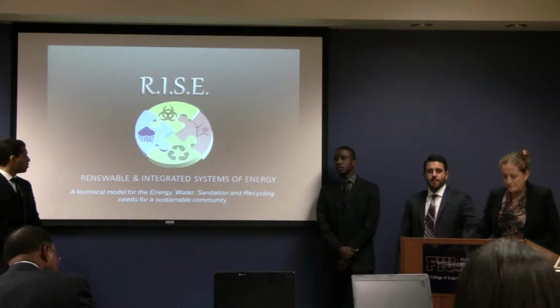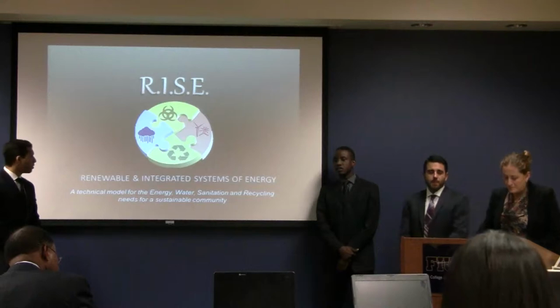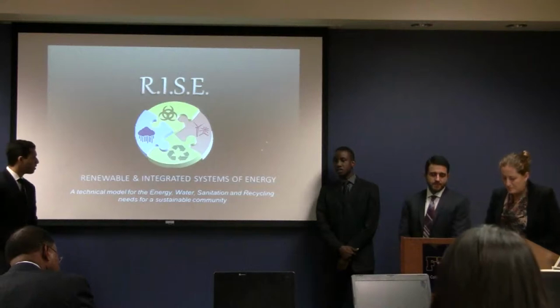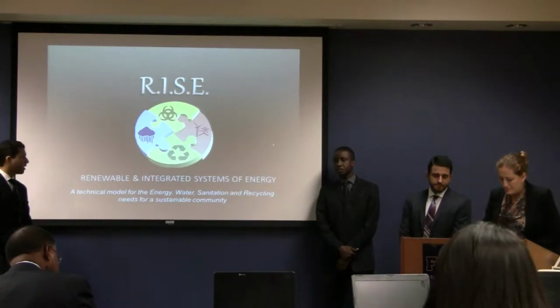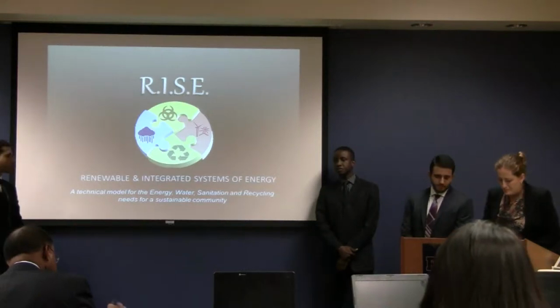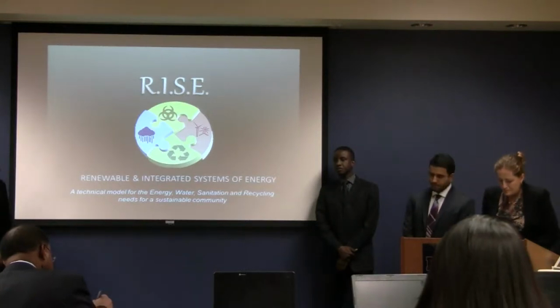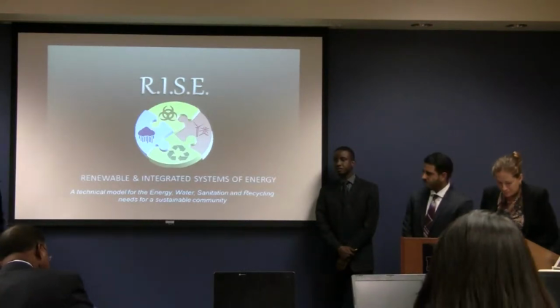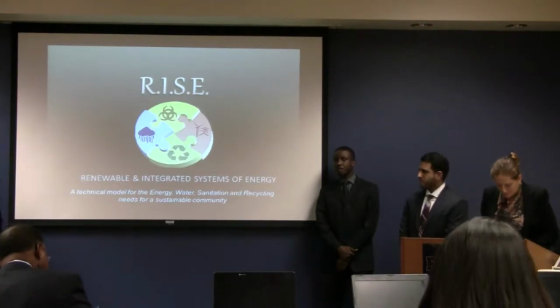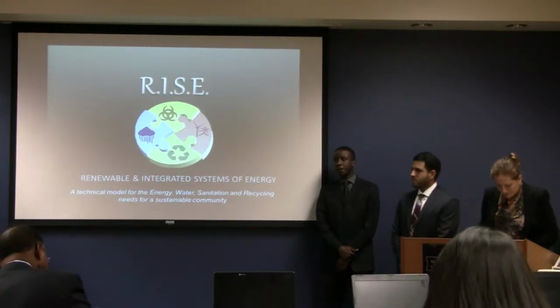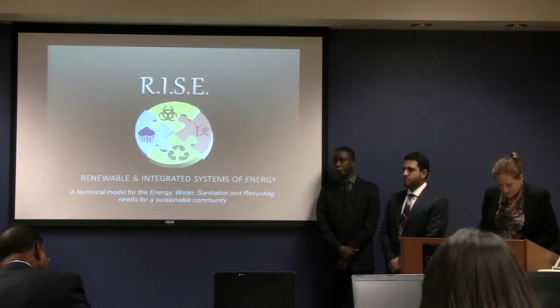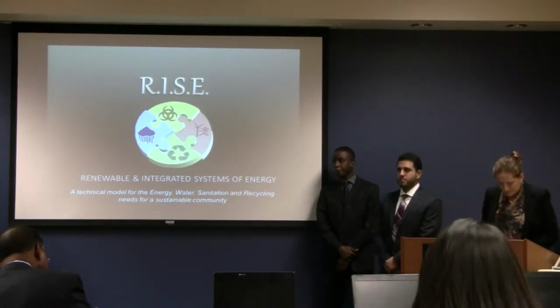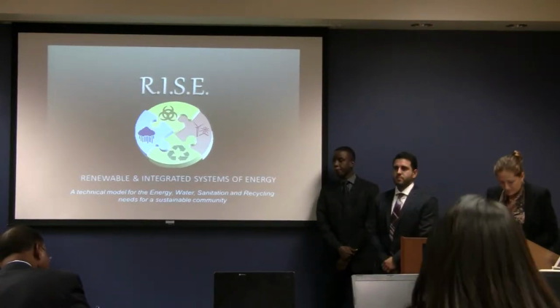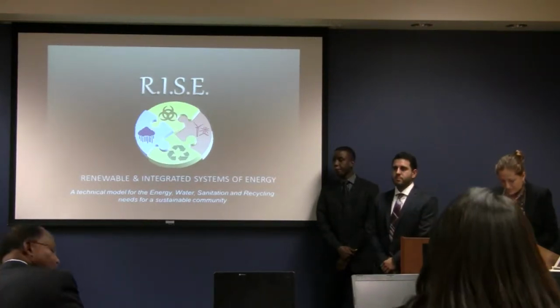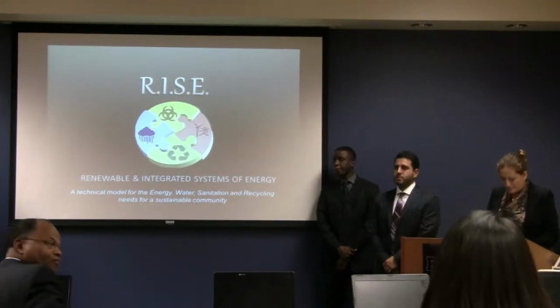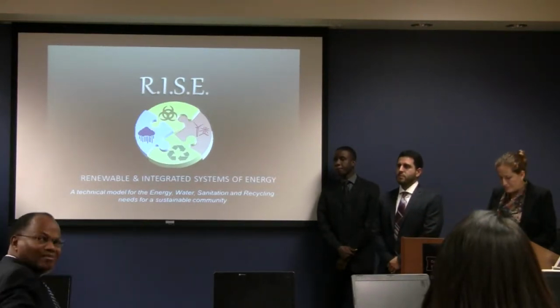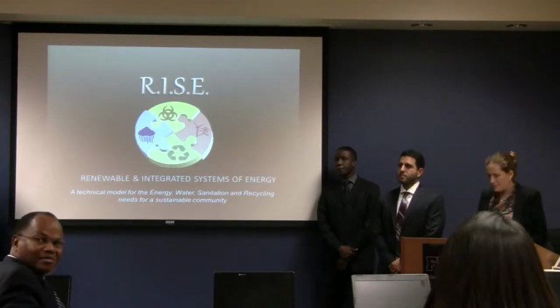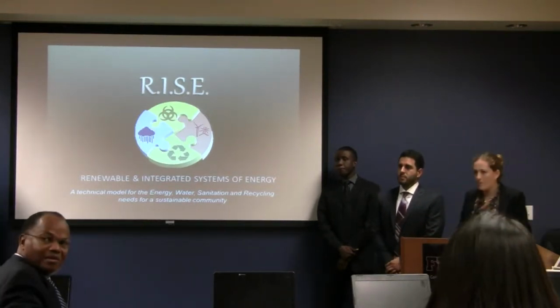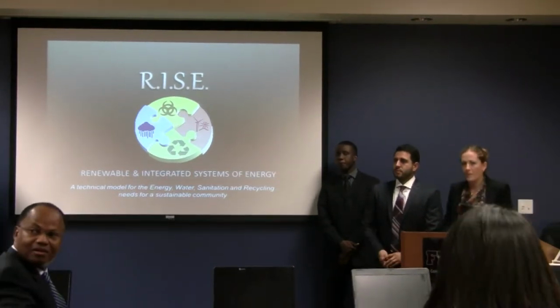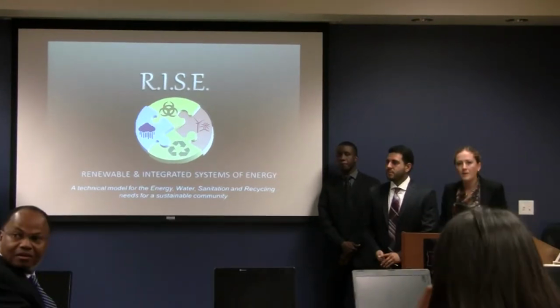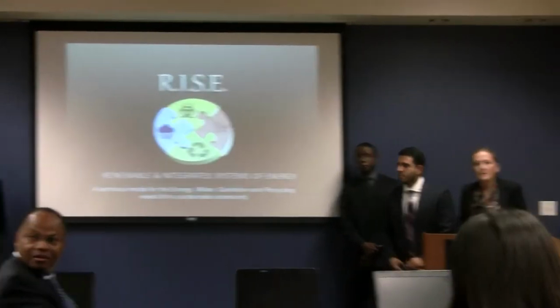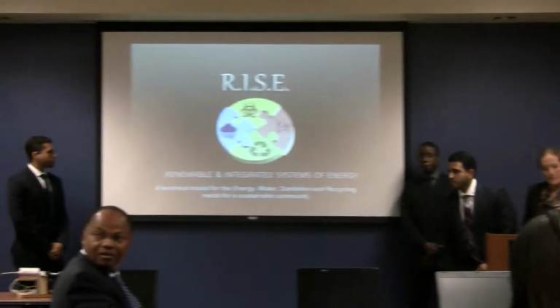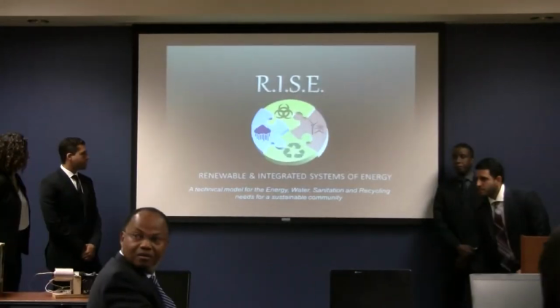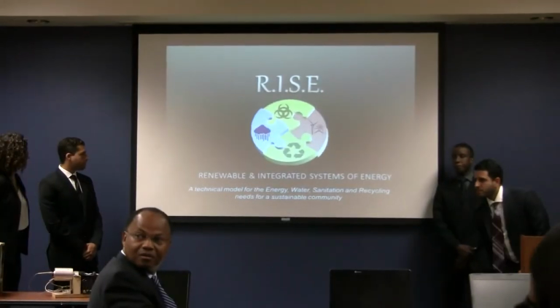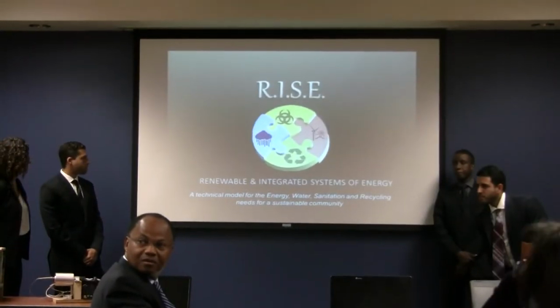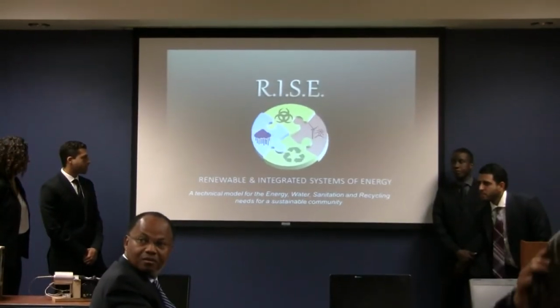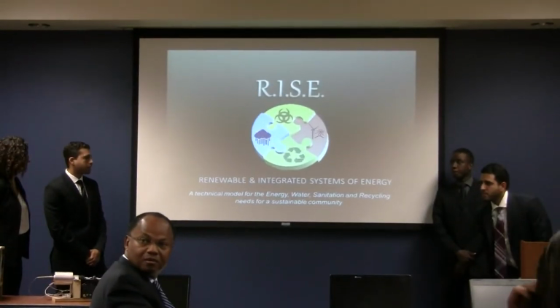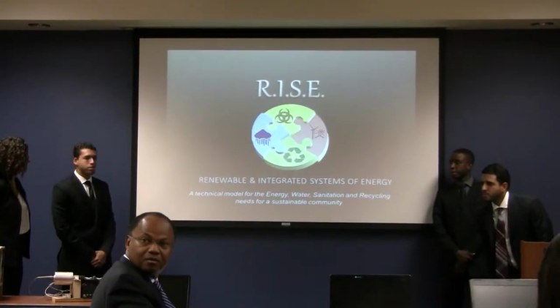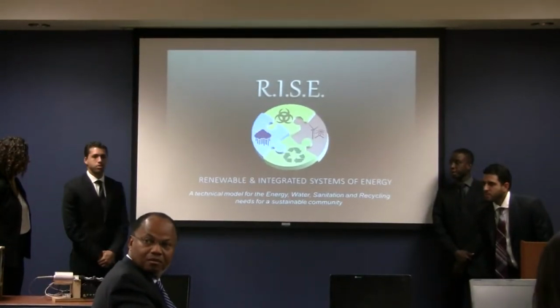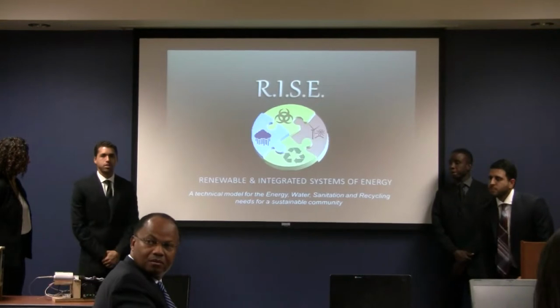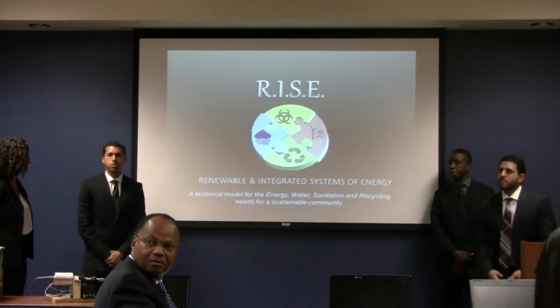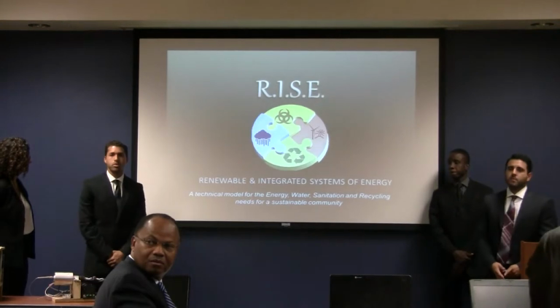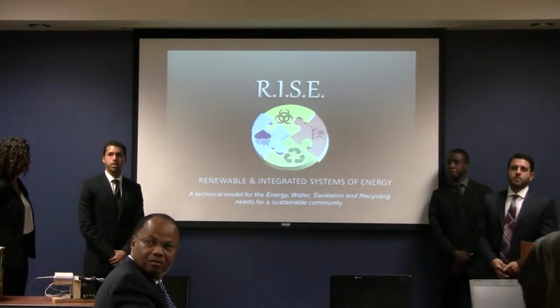New World Integrated Systems of Energy — a technical model for the energy, water, sanitation, and recycling needs for a sustainable community.